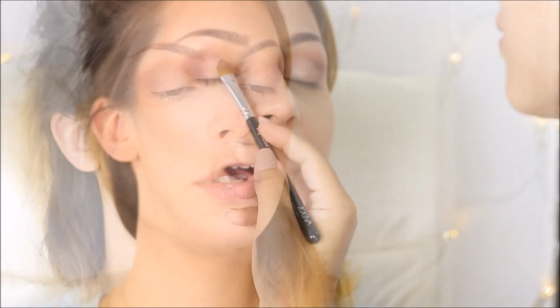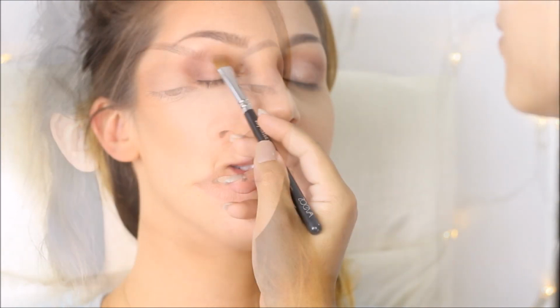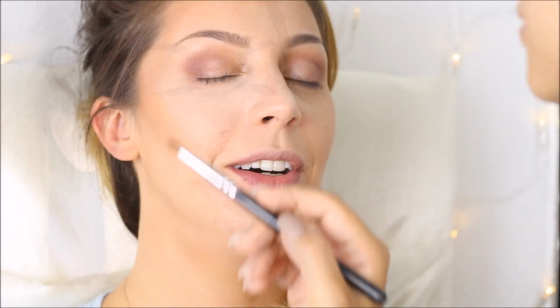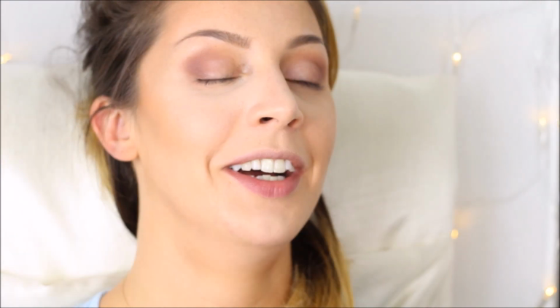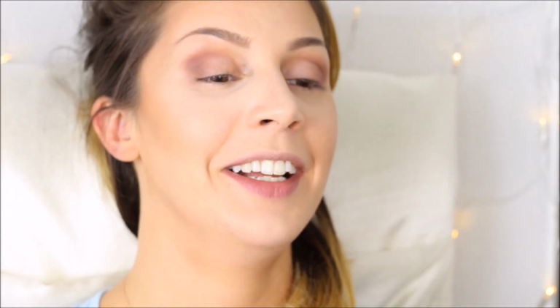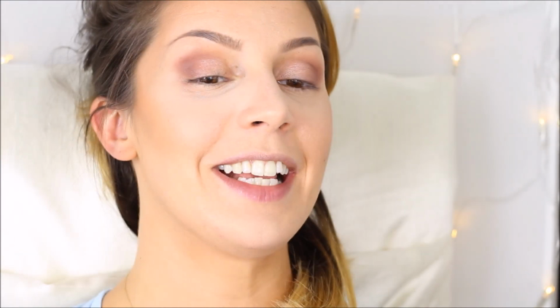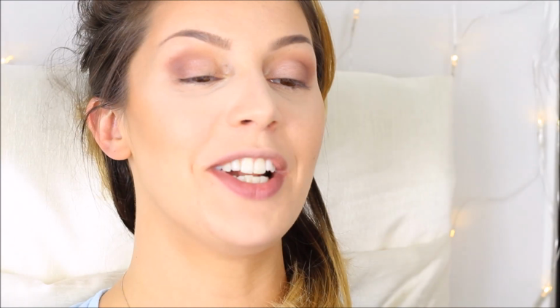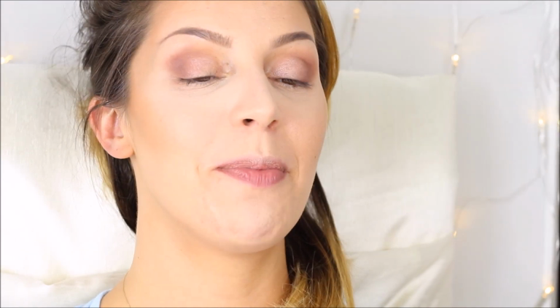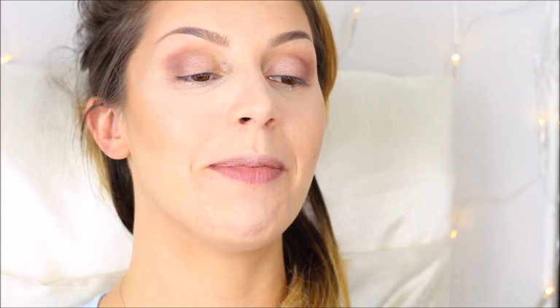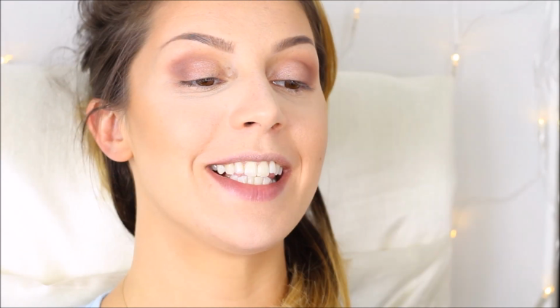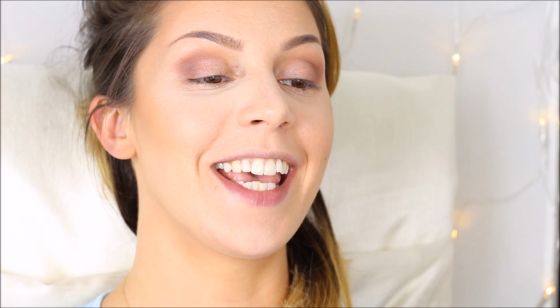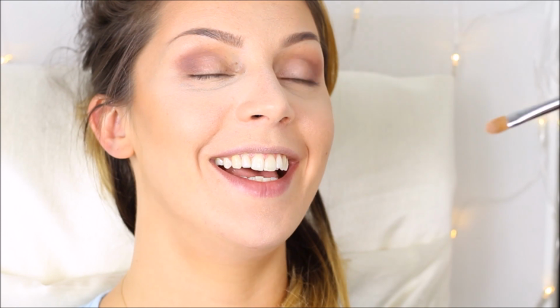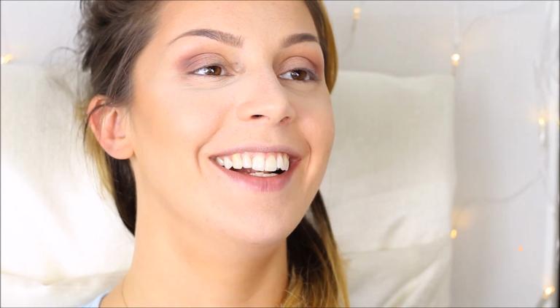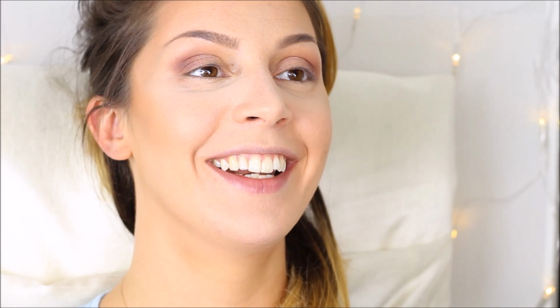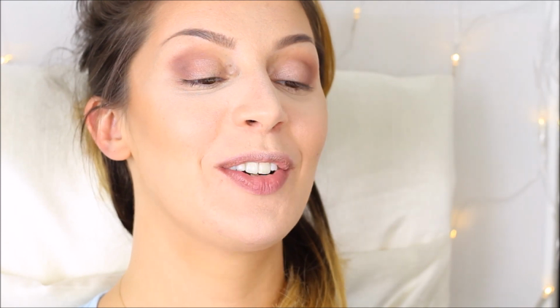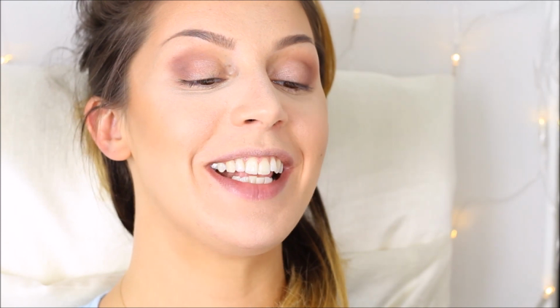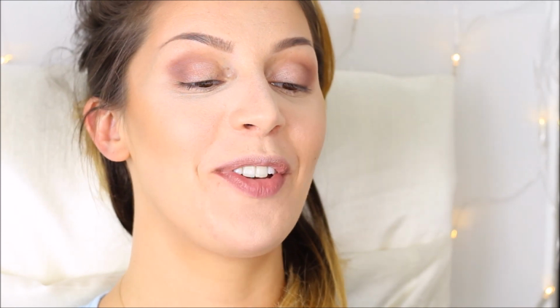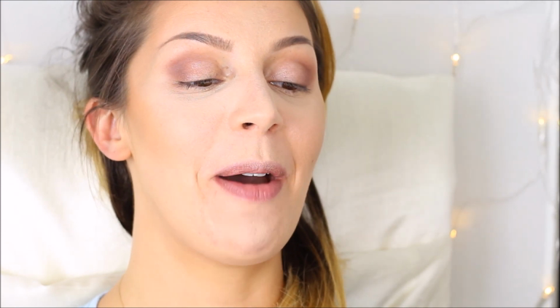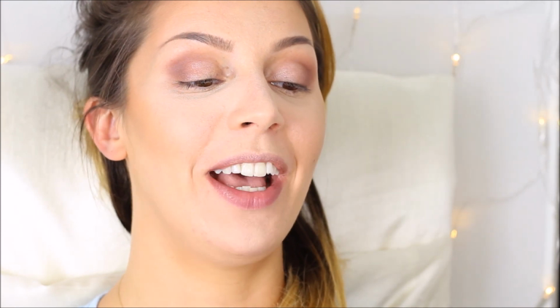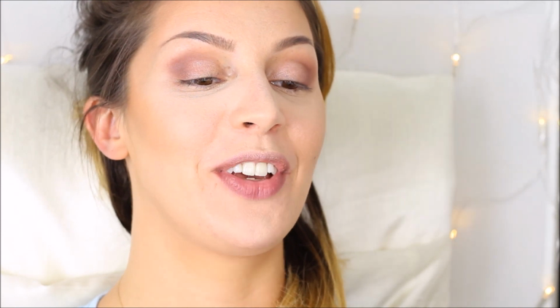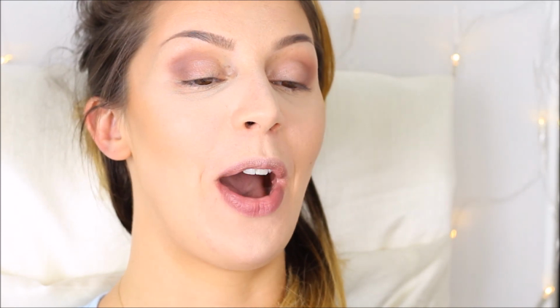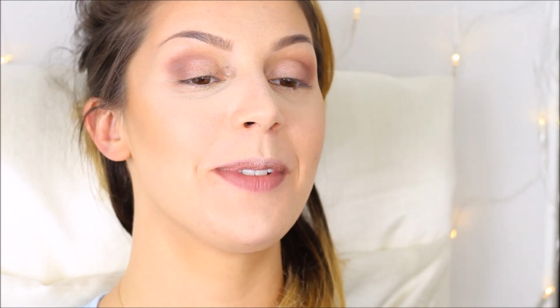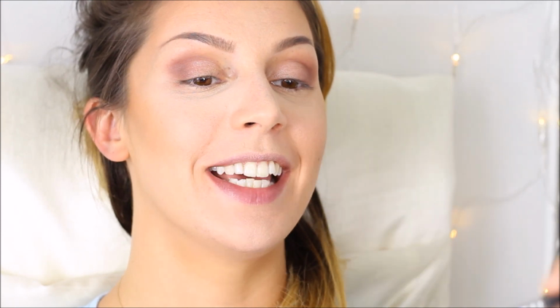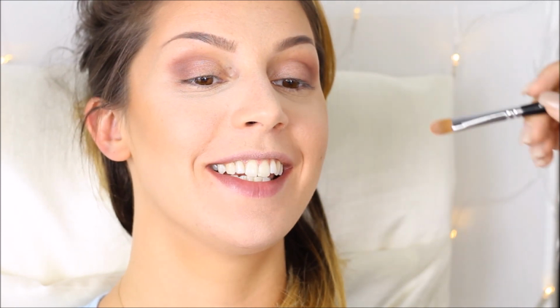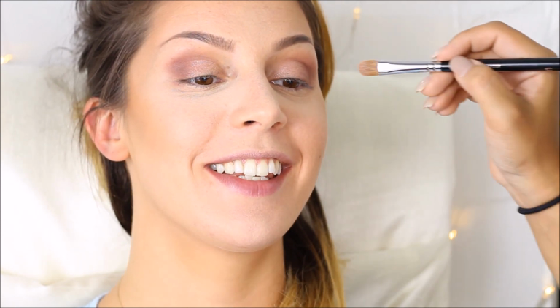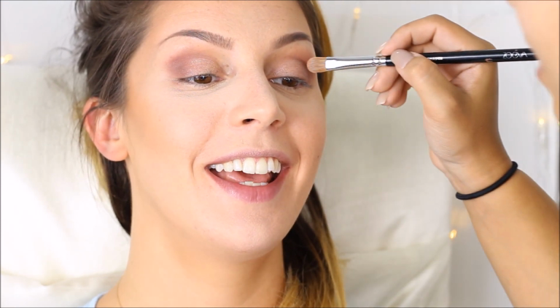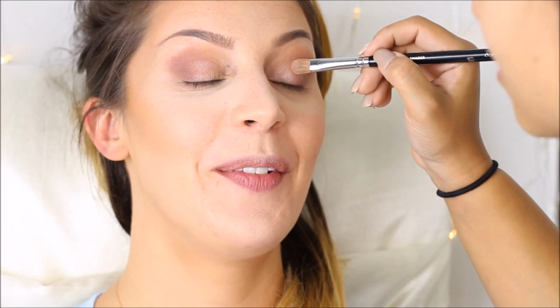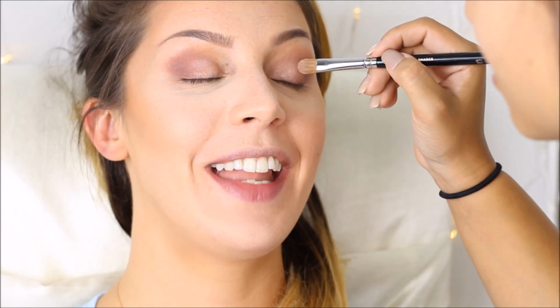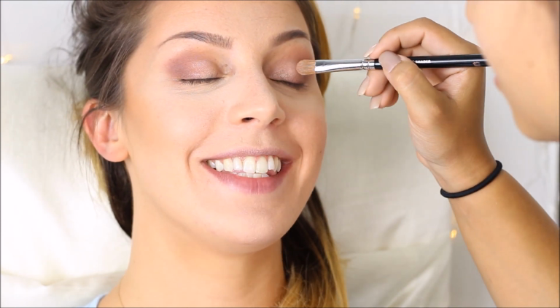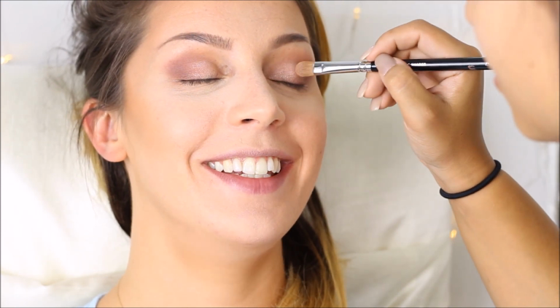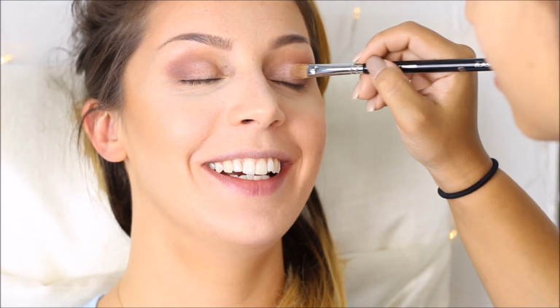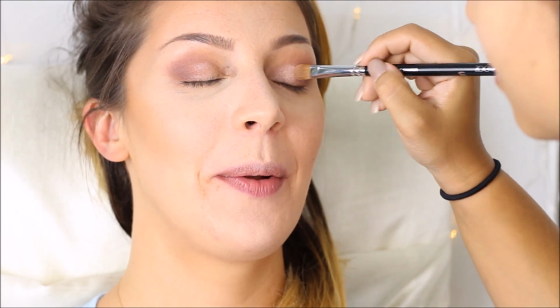Then I put eyeshadow number 6 on her lid, which is this shimmery soft pink, and it brightens up the eye look without being too harsh.